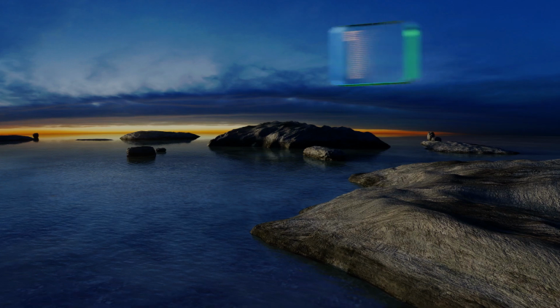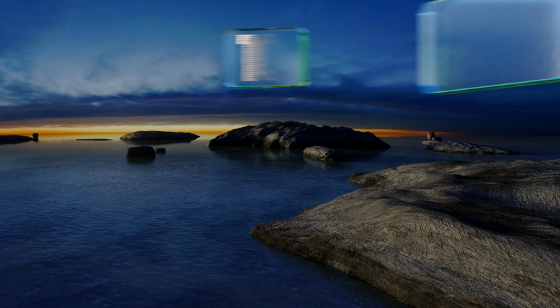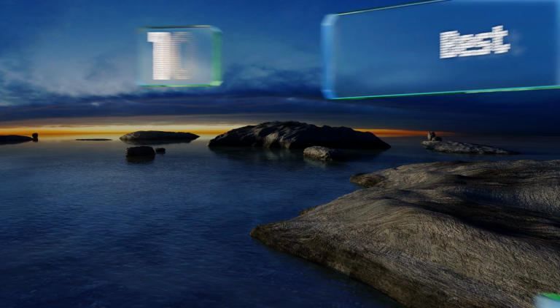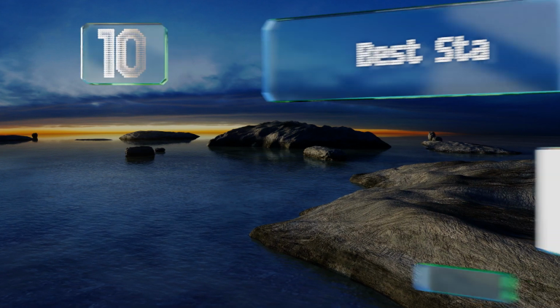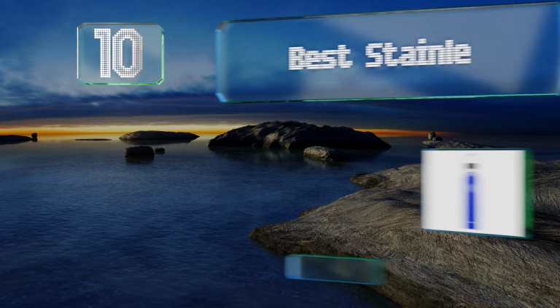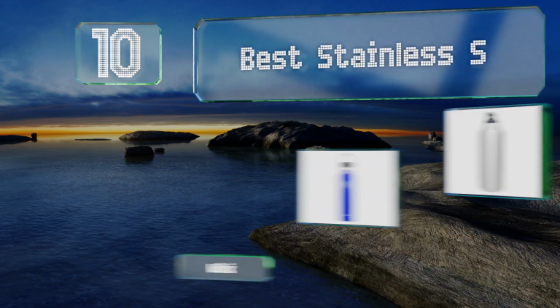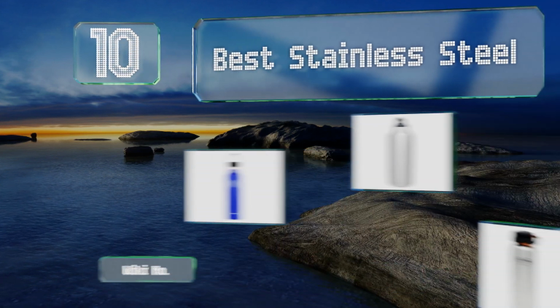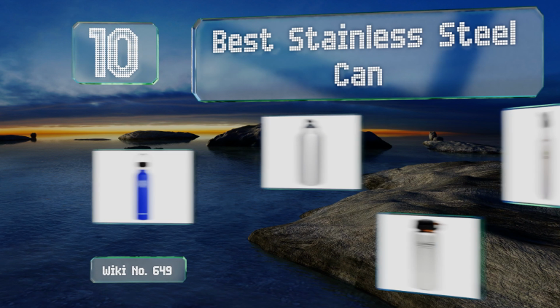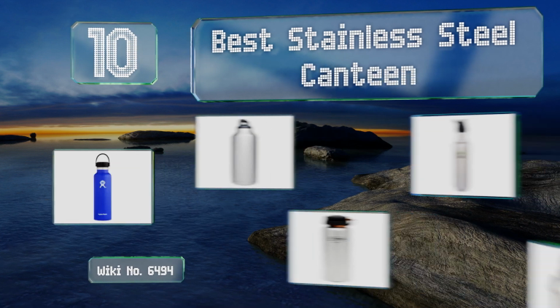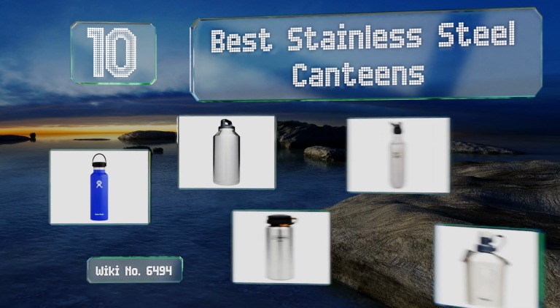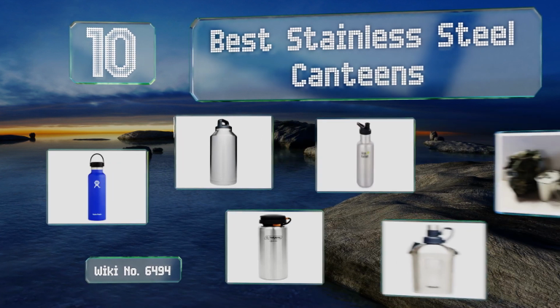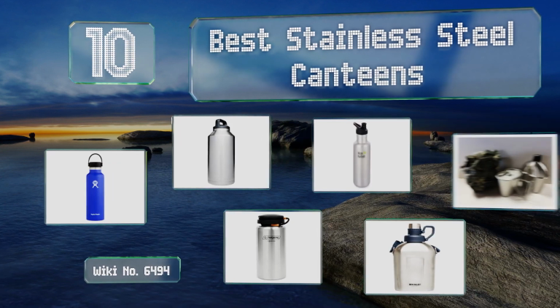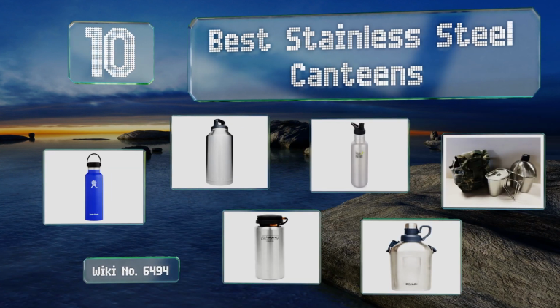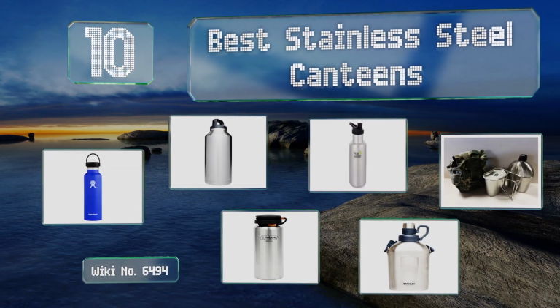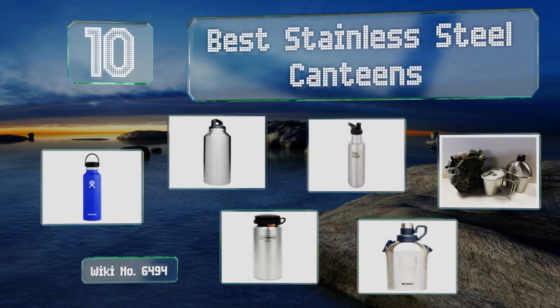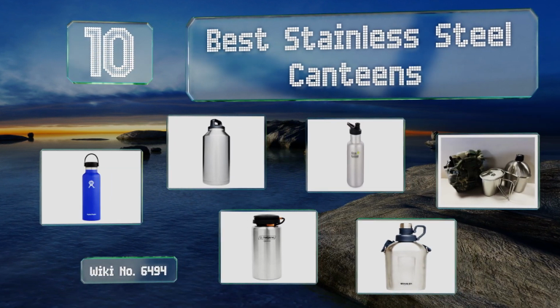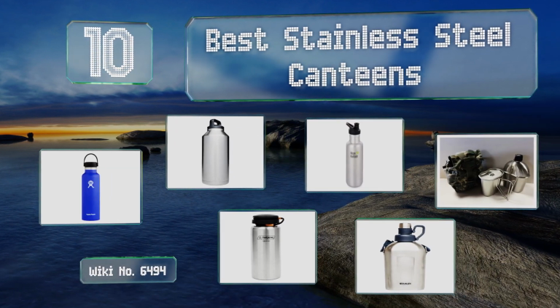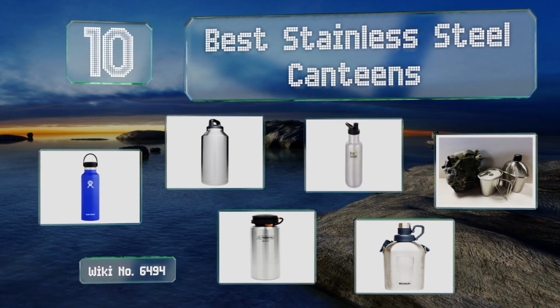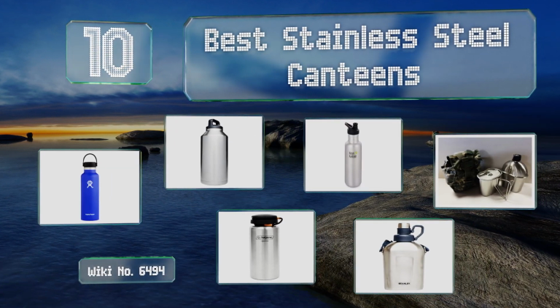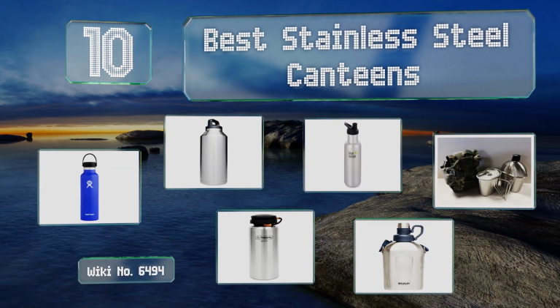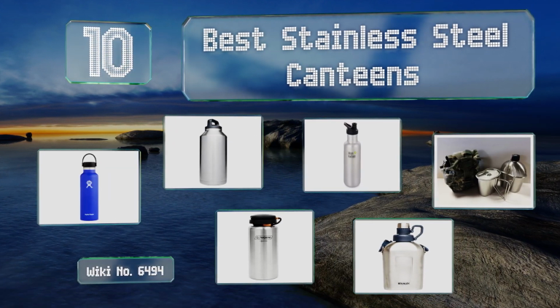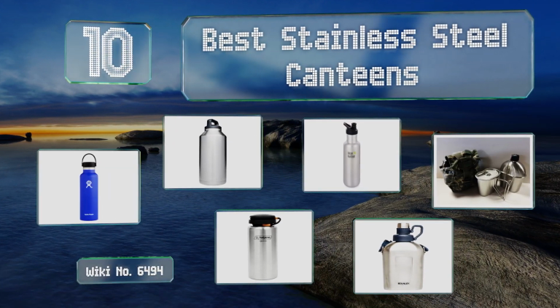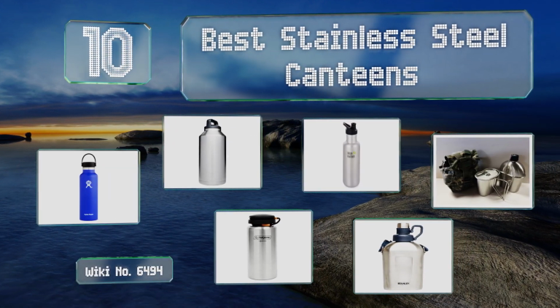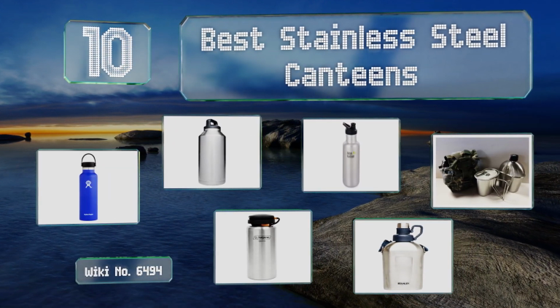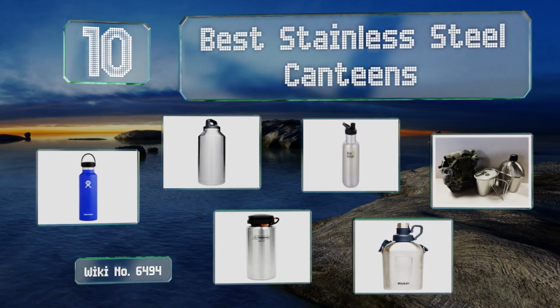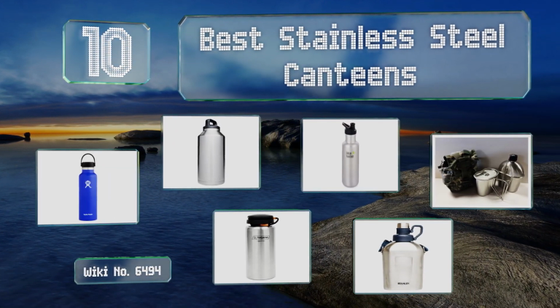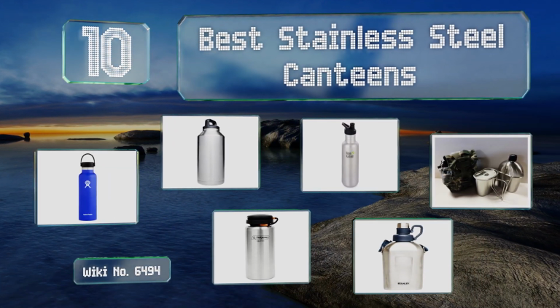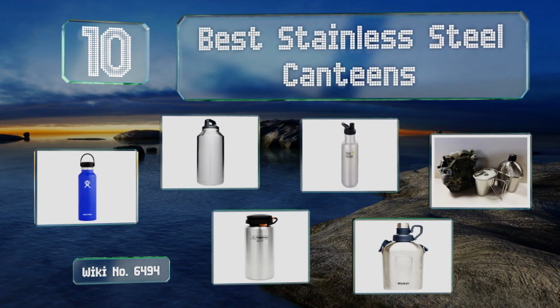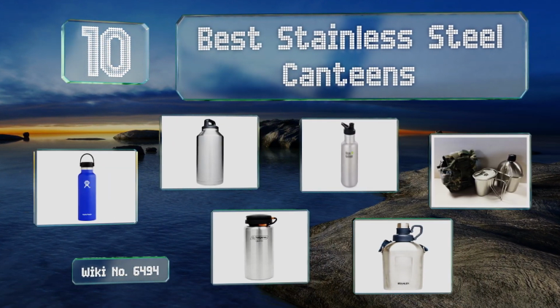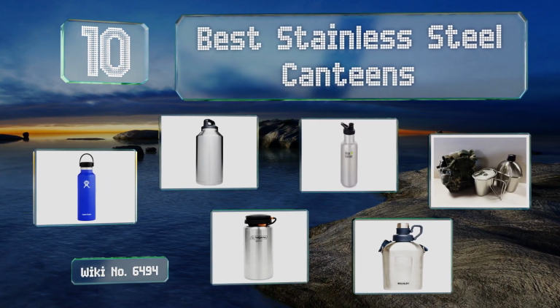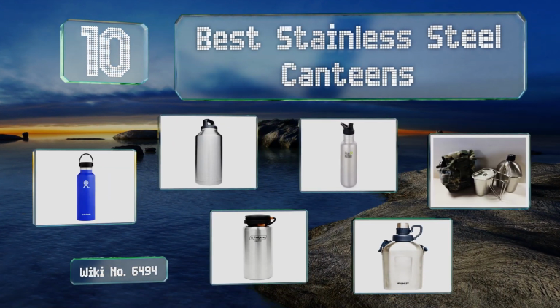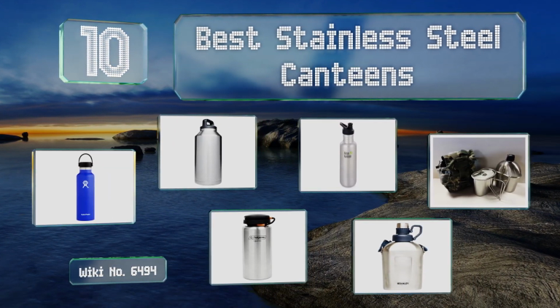EasyVid presents the 10 best stainless steel canteens. Let's get started with the list.